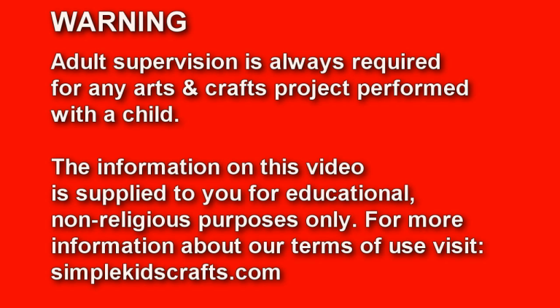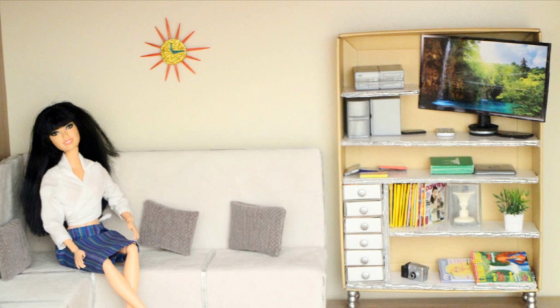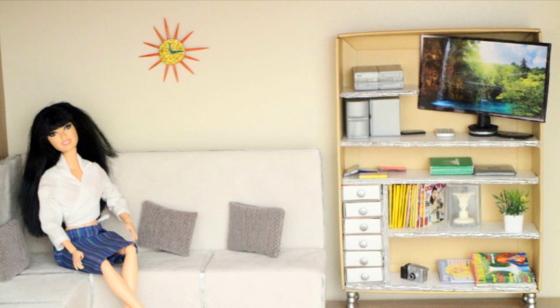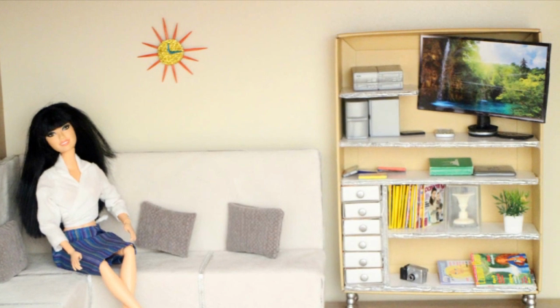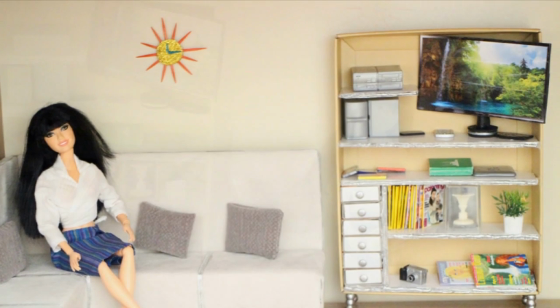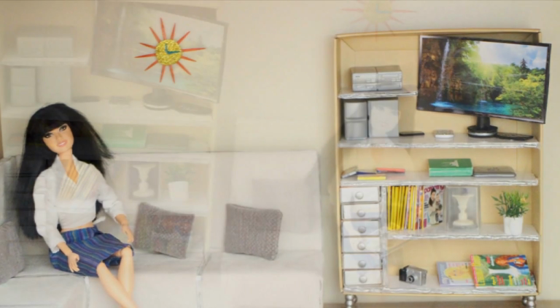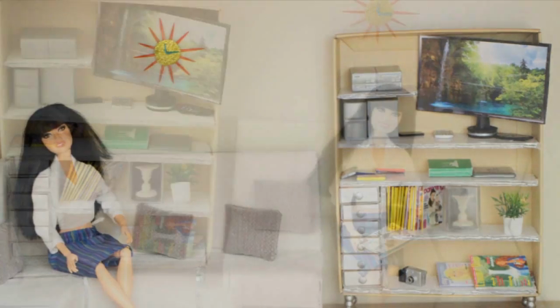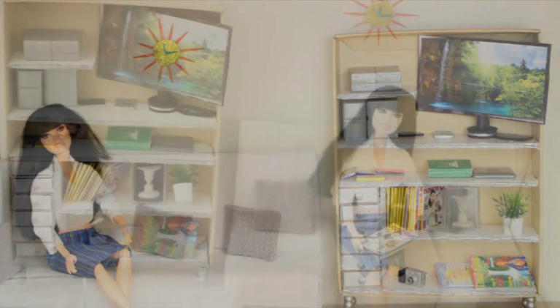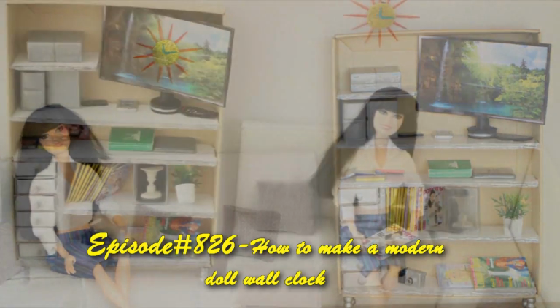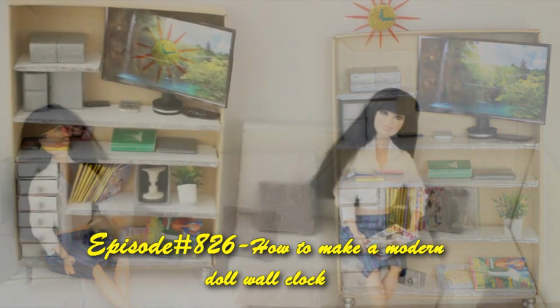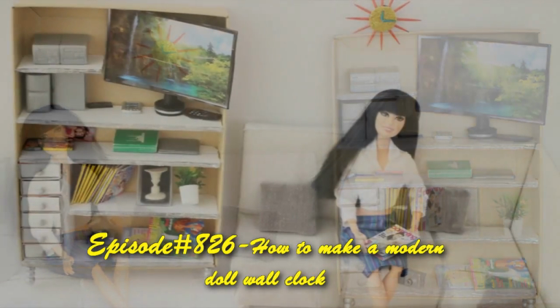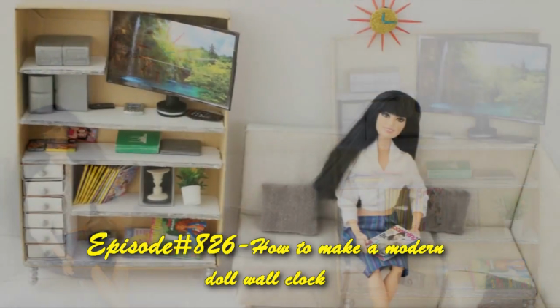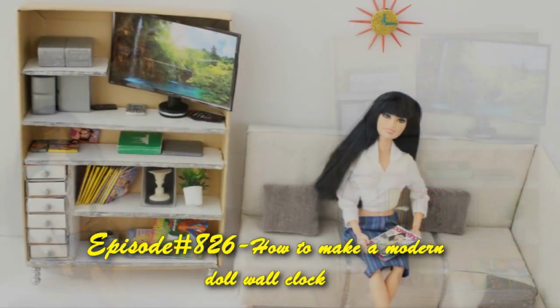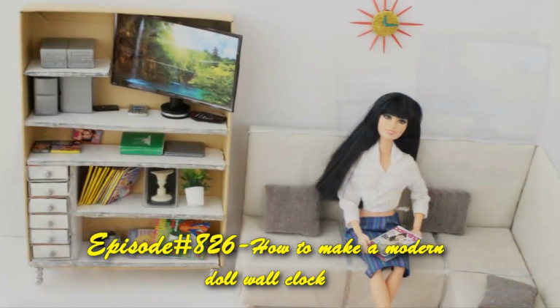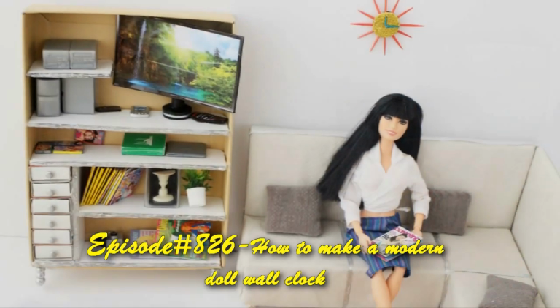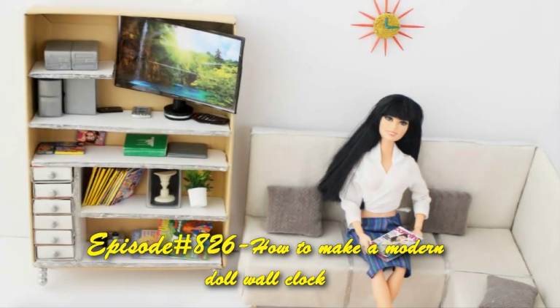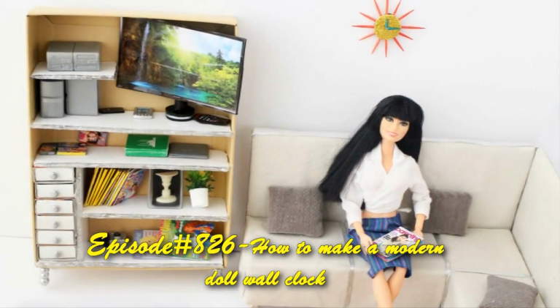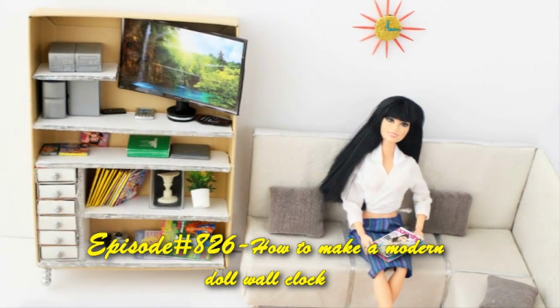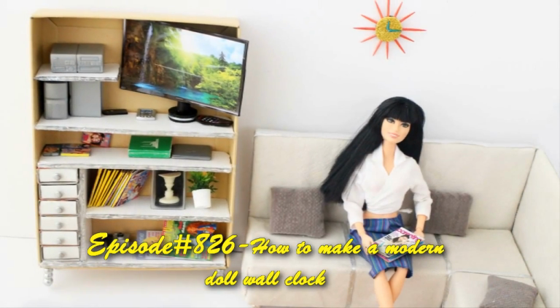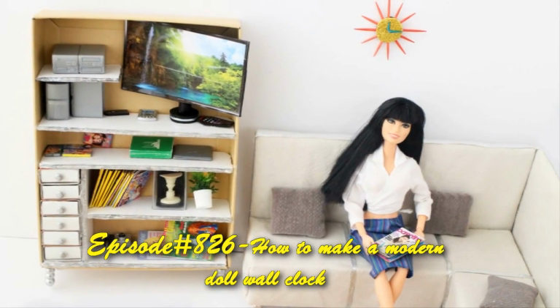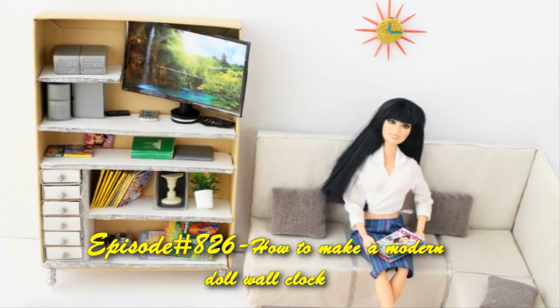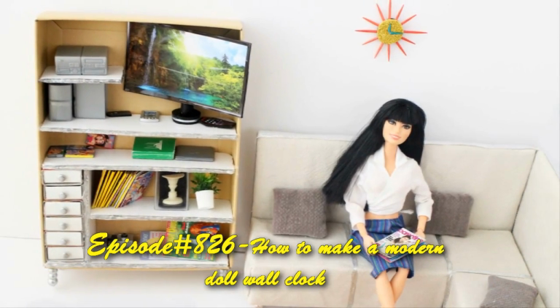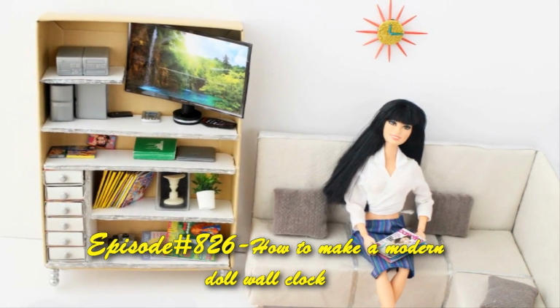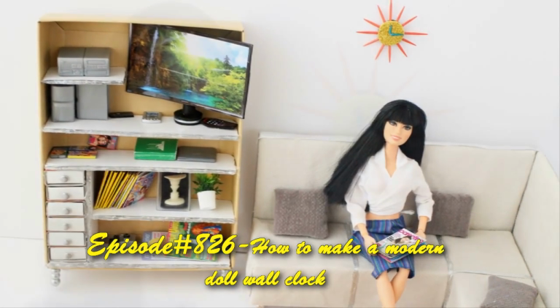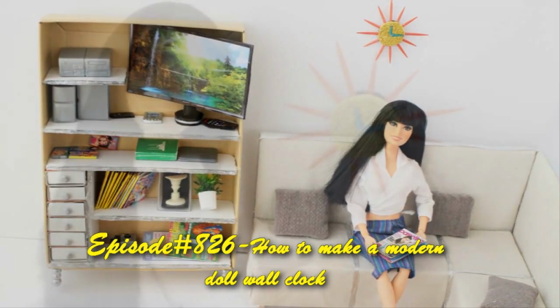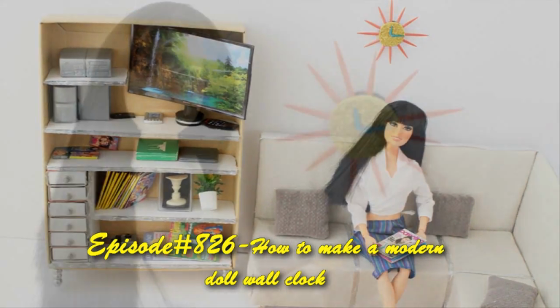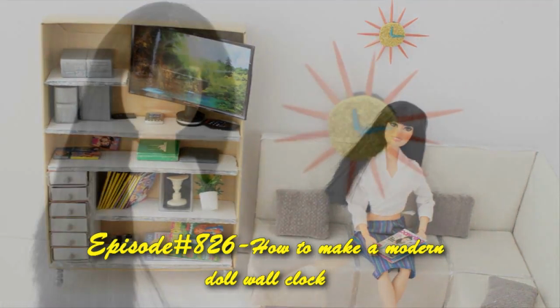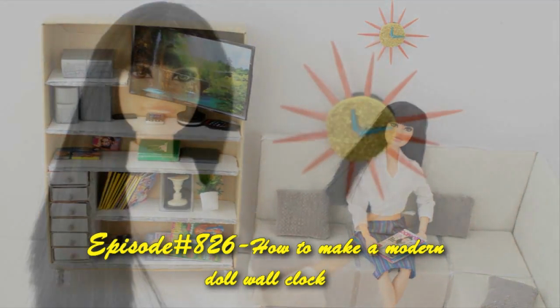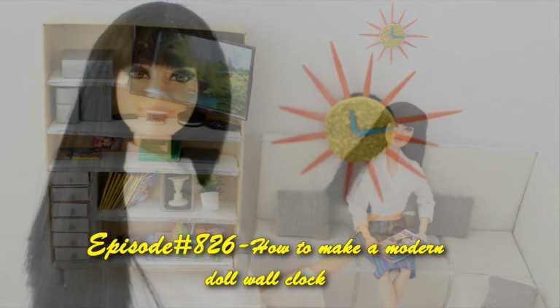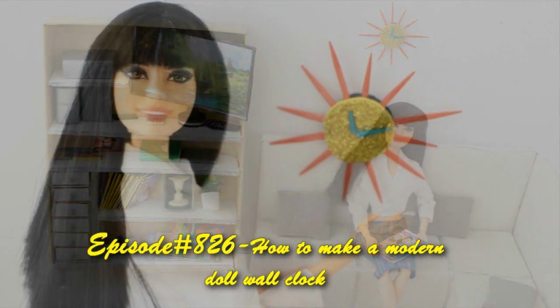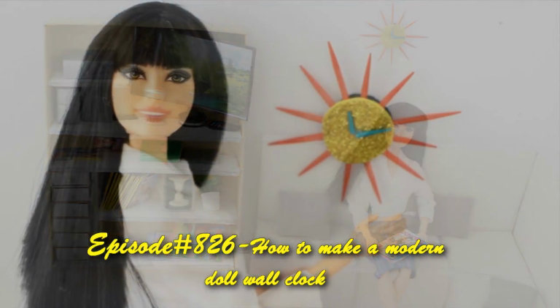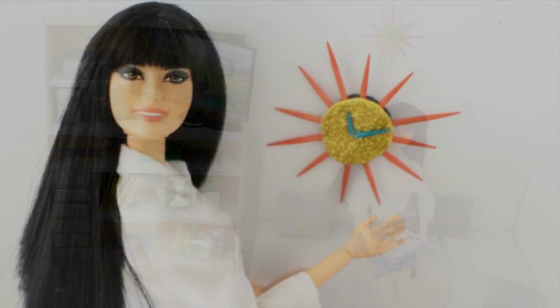Welcome to simplekidscrafts.com, episode 826: how to make a modern doll wall clock.